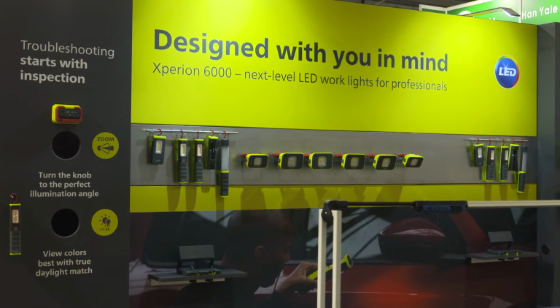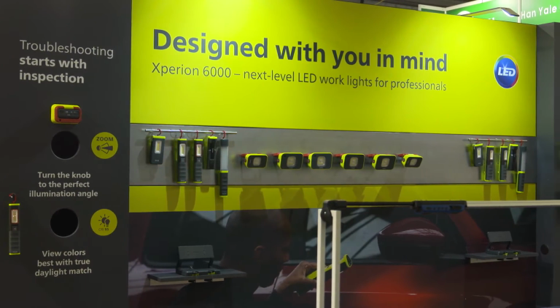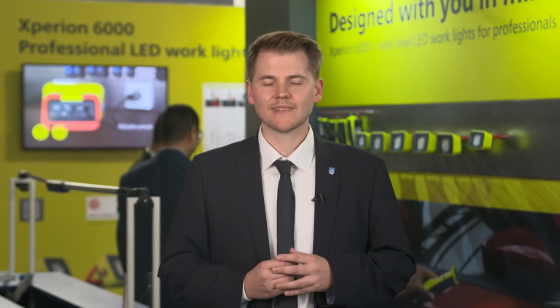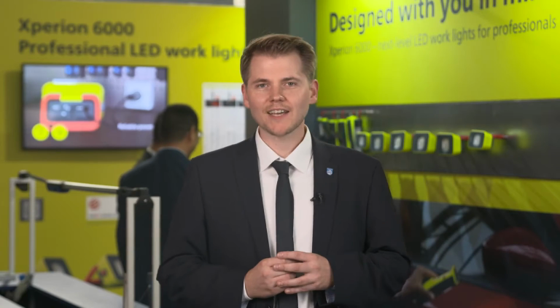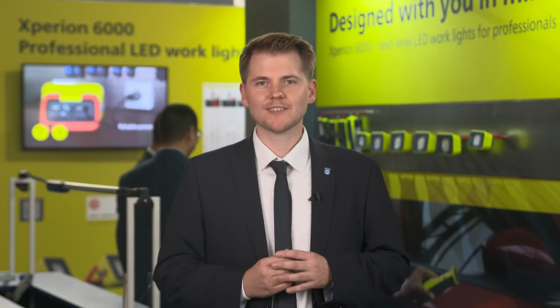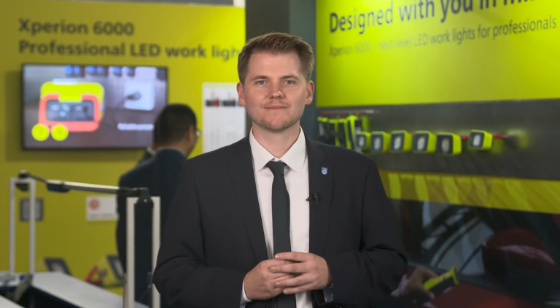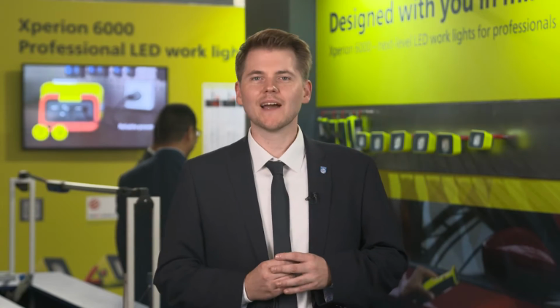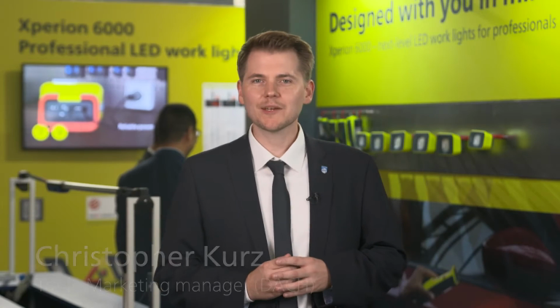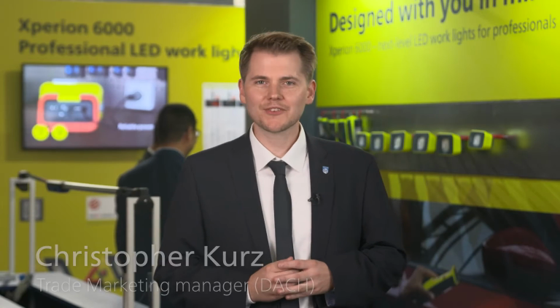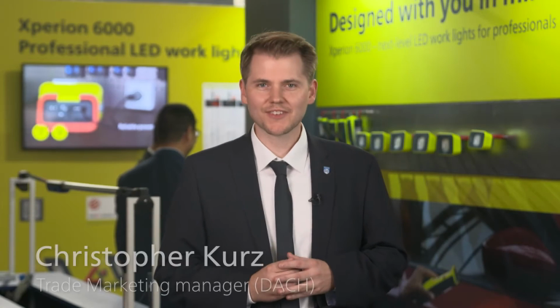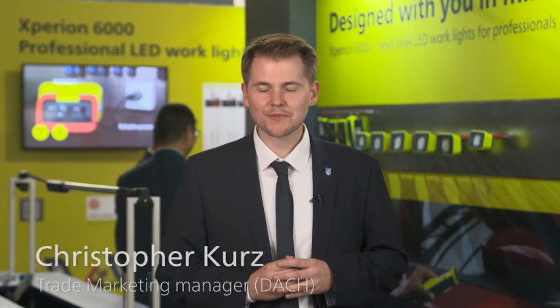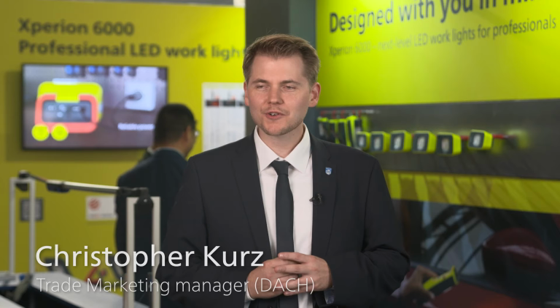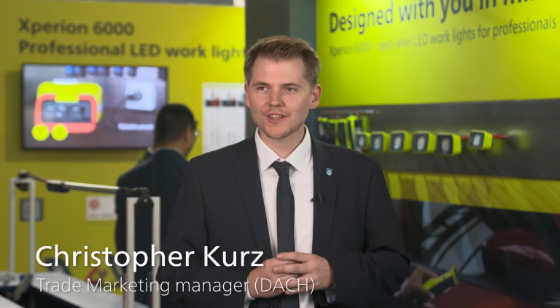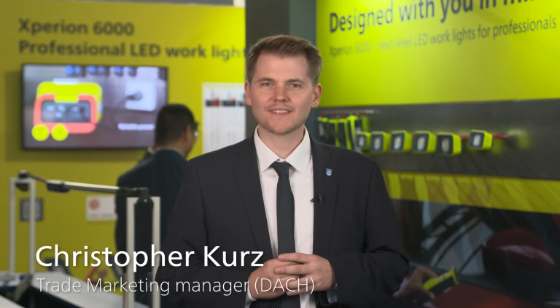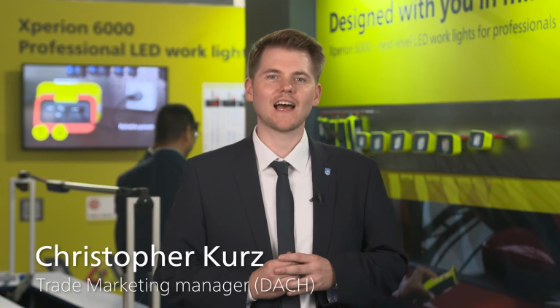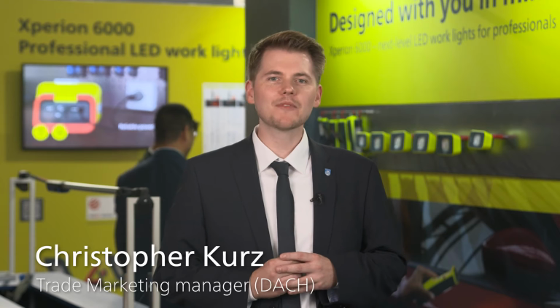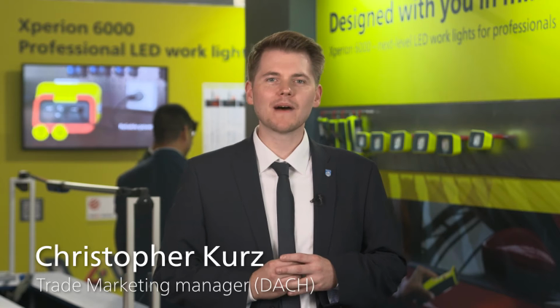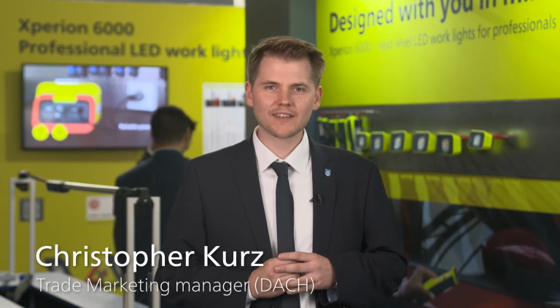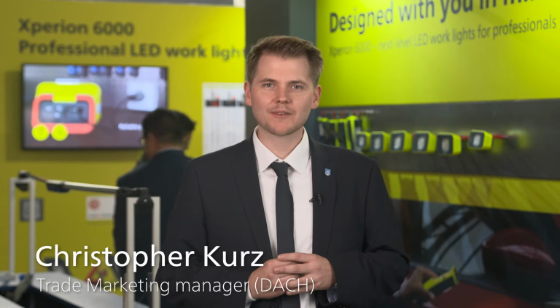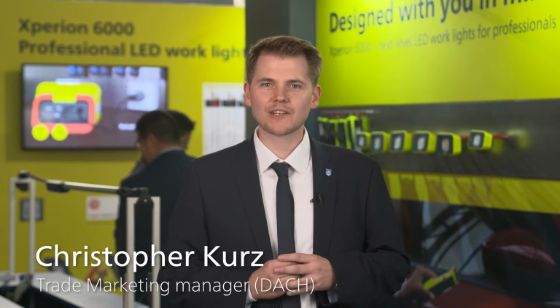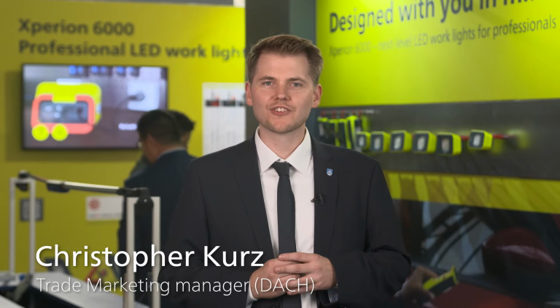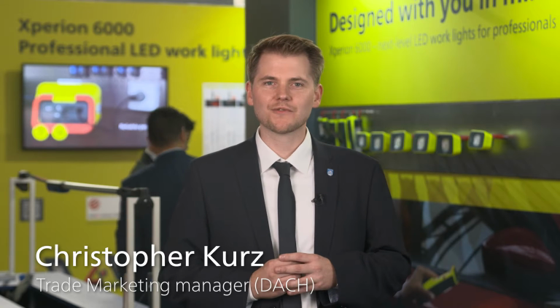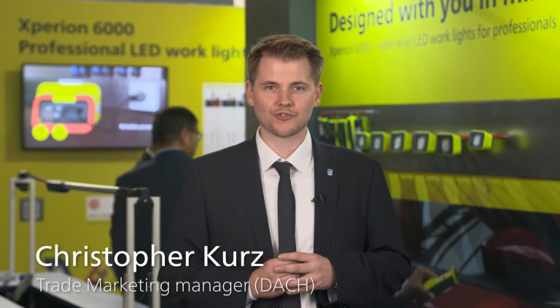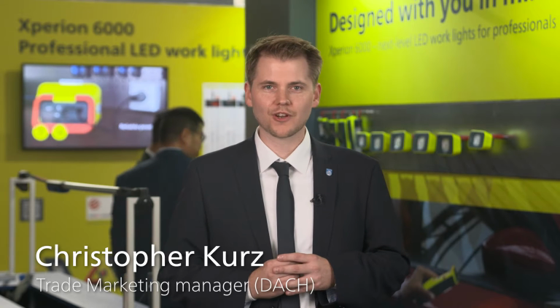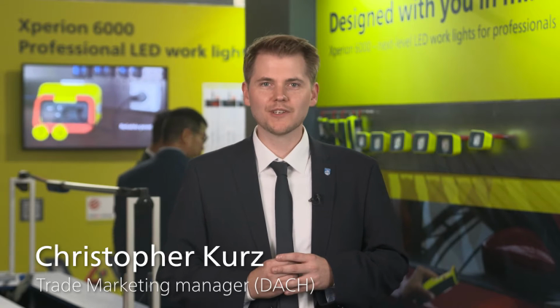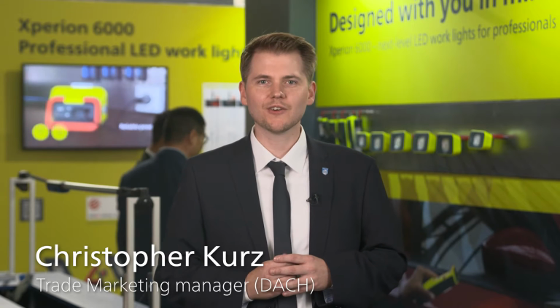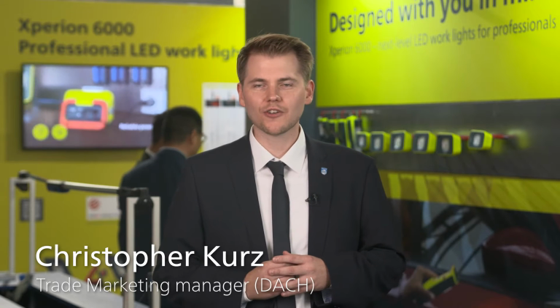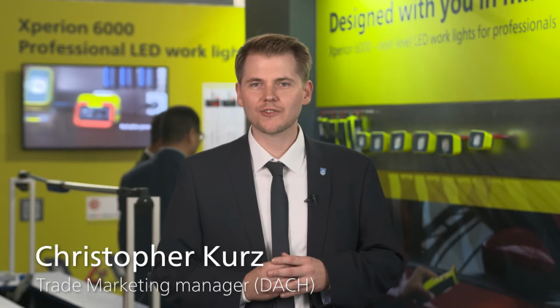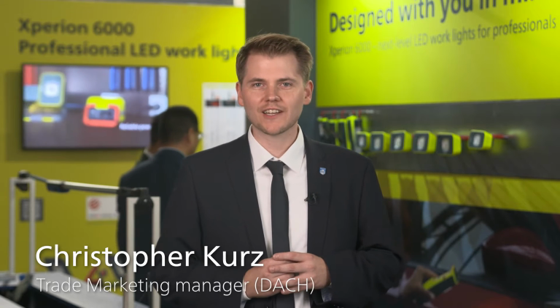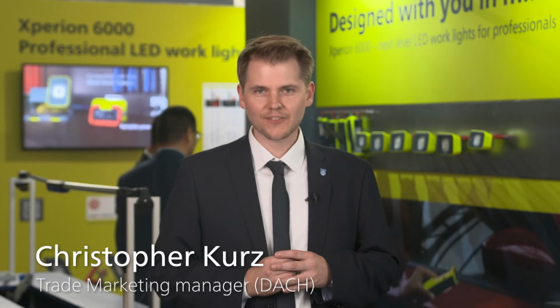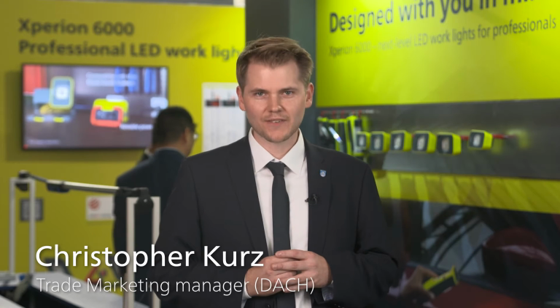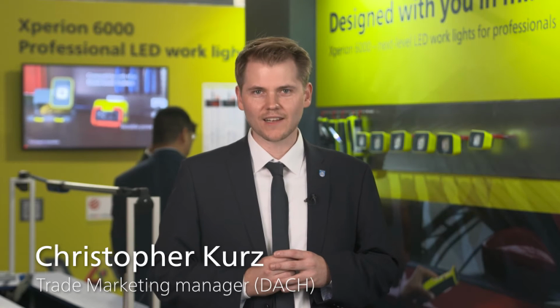Hi, my name is Christopher Kurz. I'm the marketing manager for Germany, Austria and Switzerland.